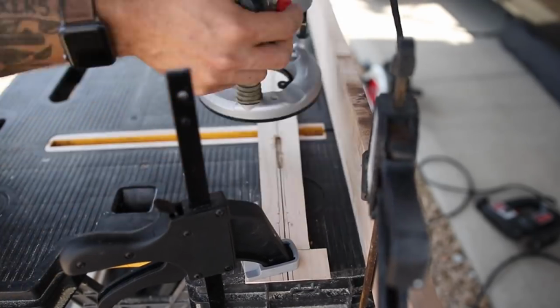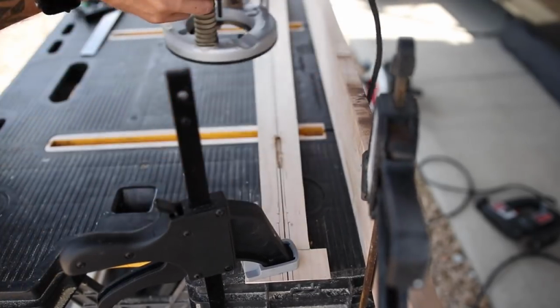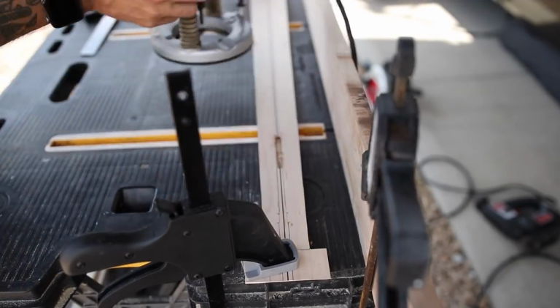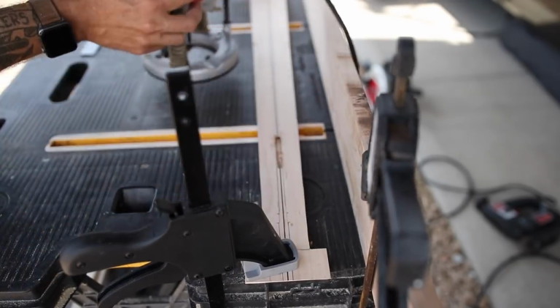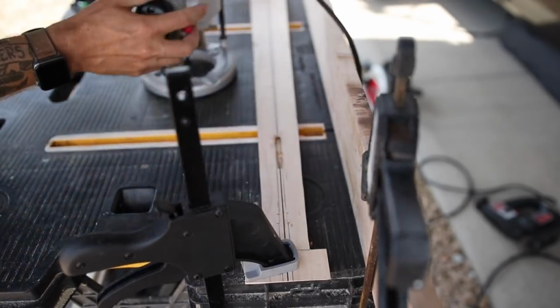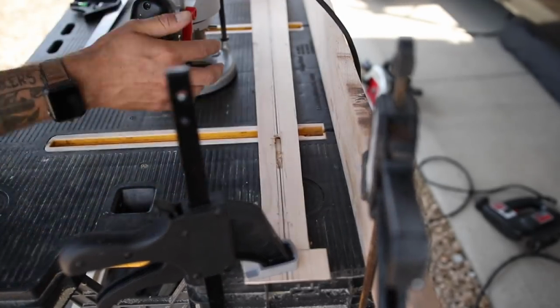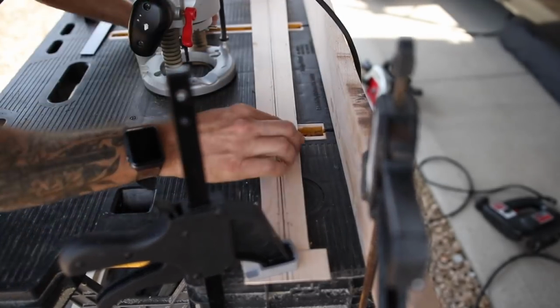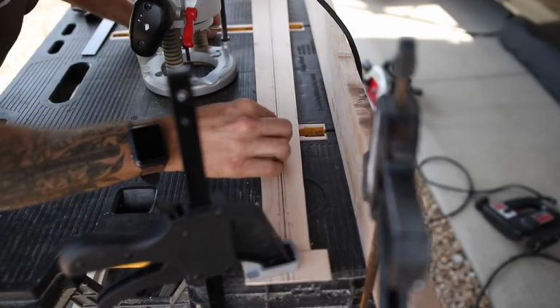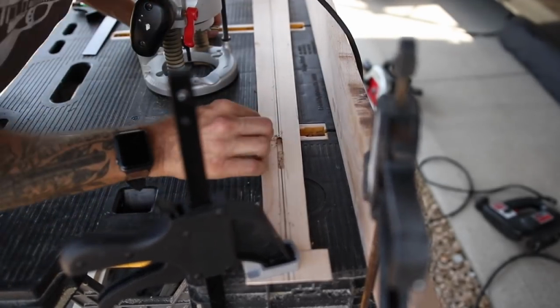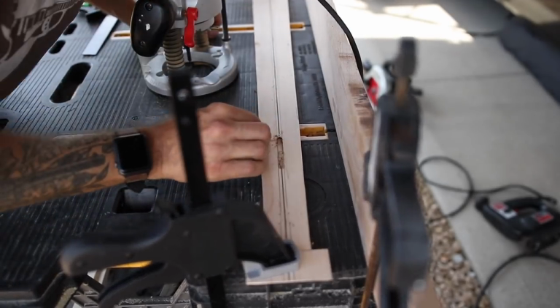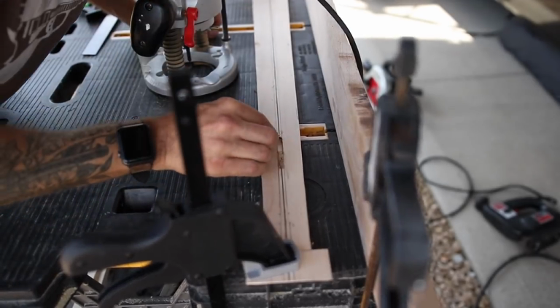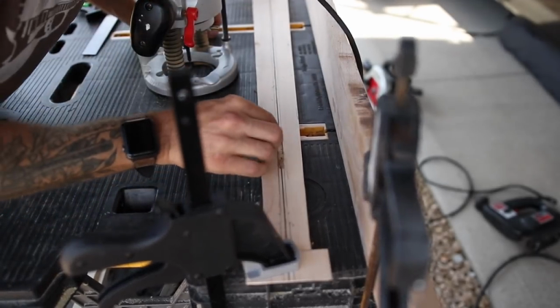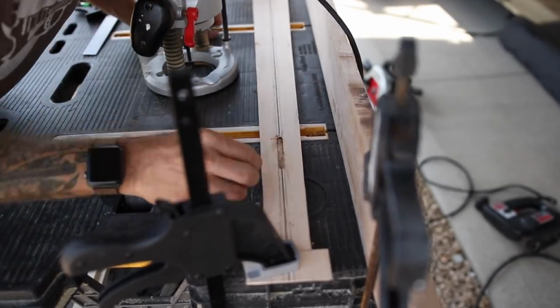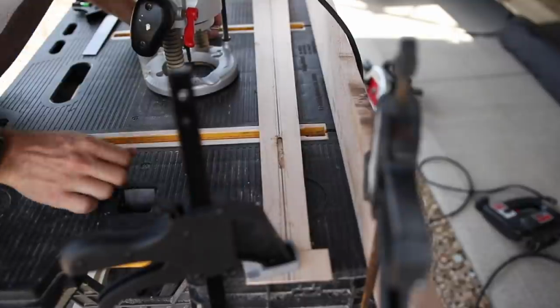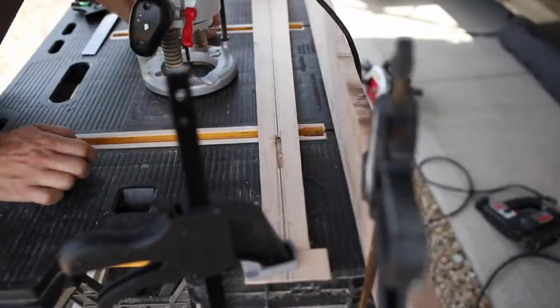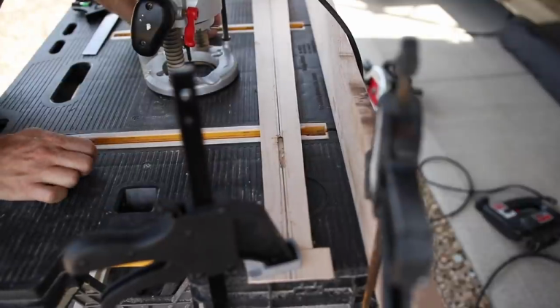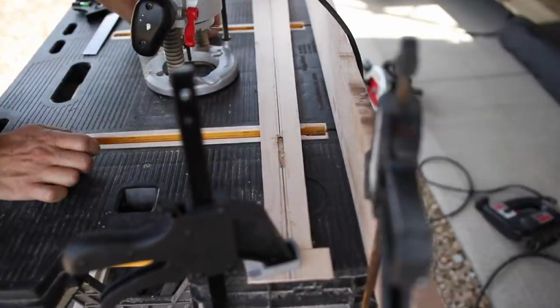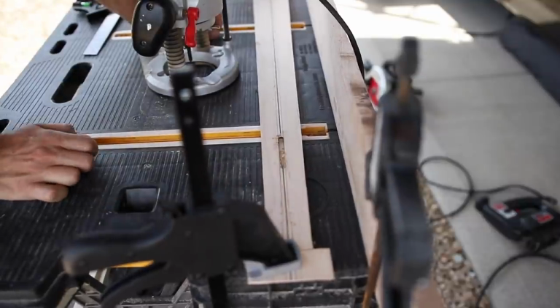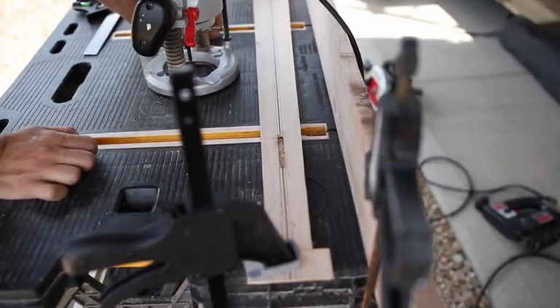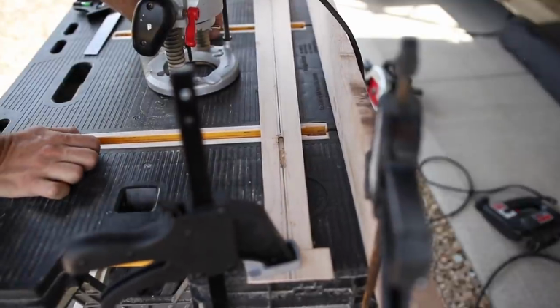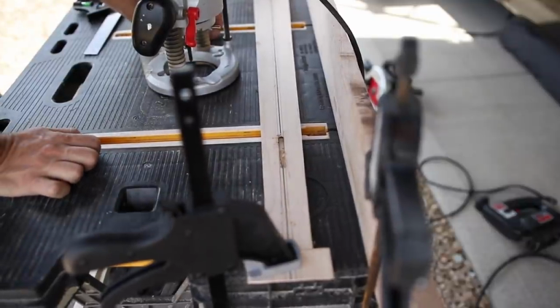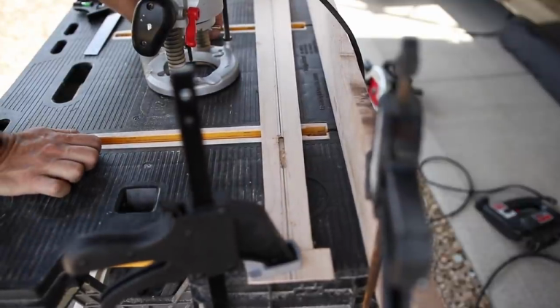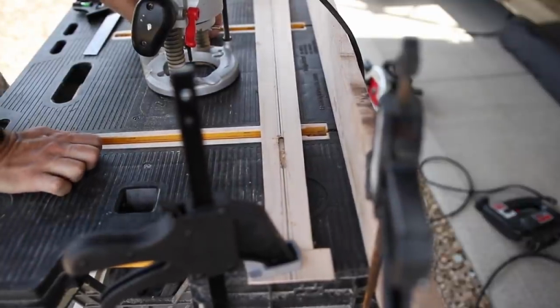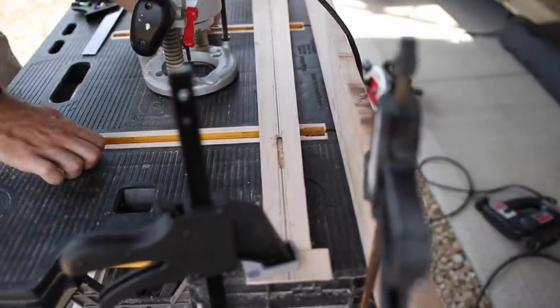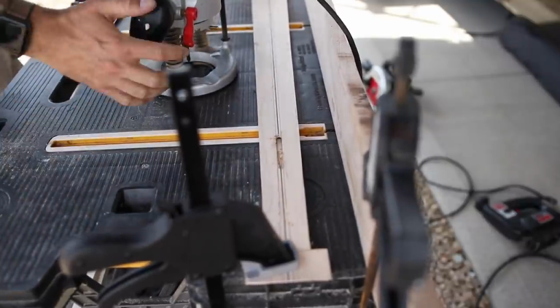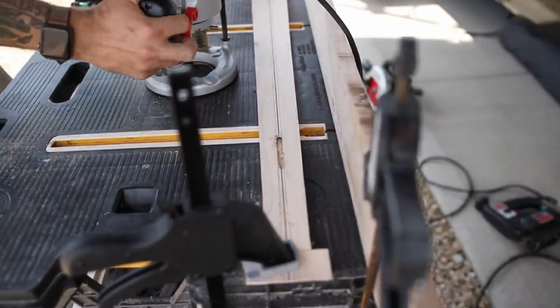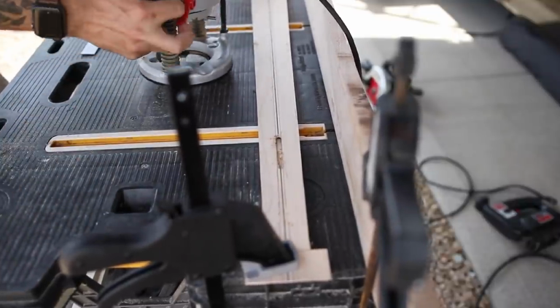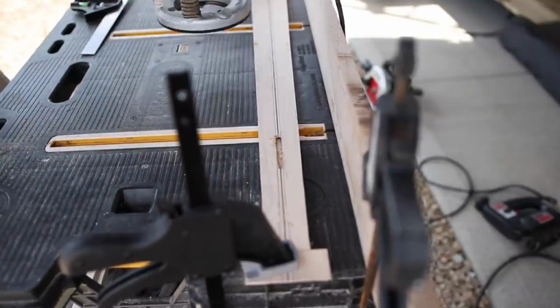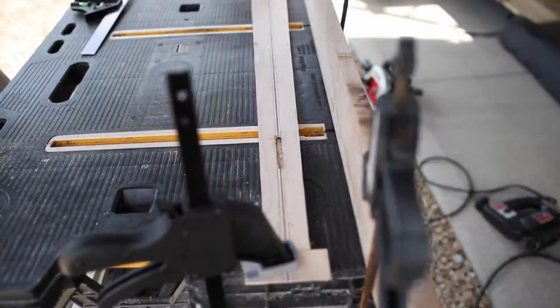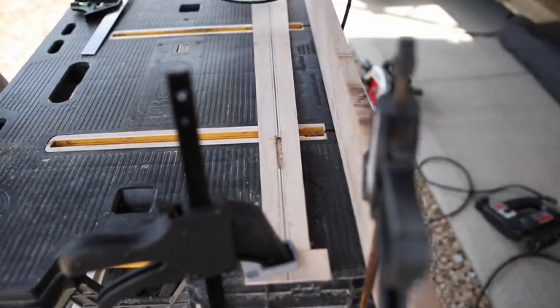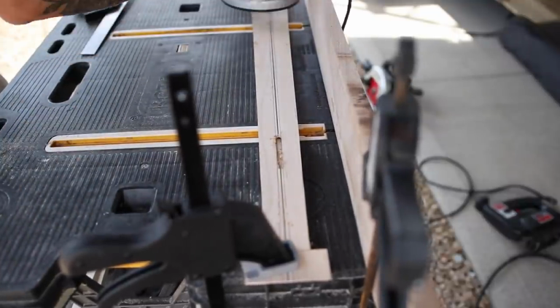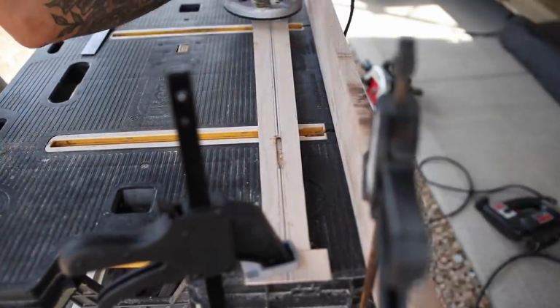It appears the router likes to go one way more than the other, so we're going to start over here and go down the other way.